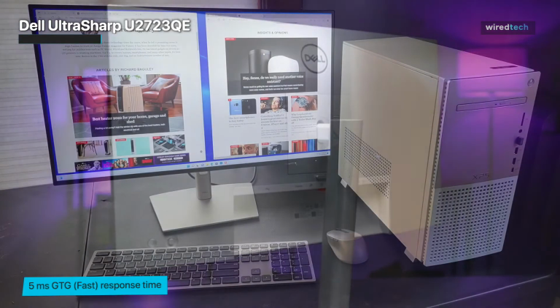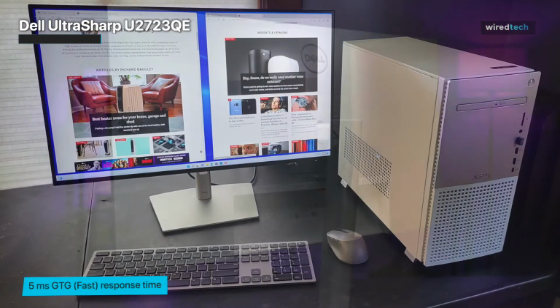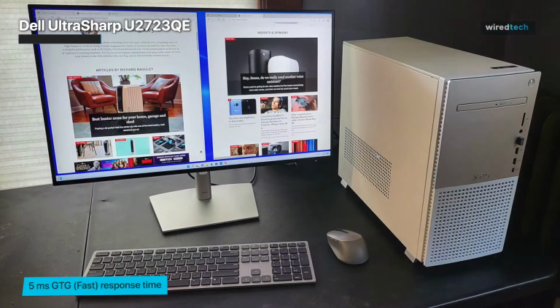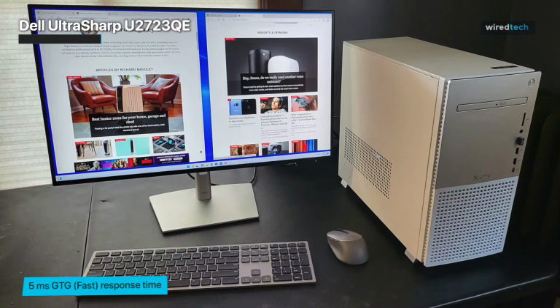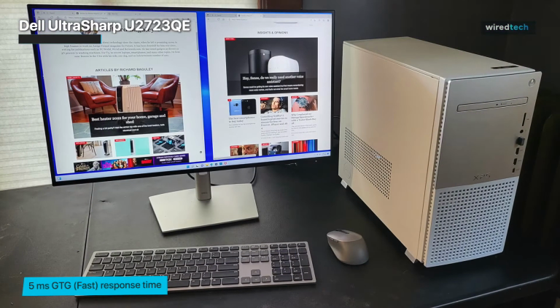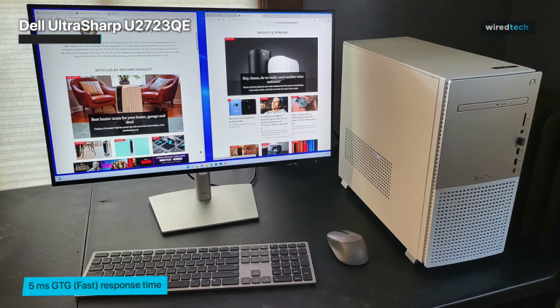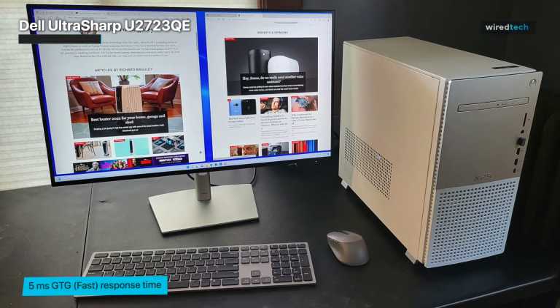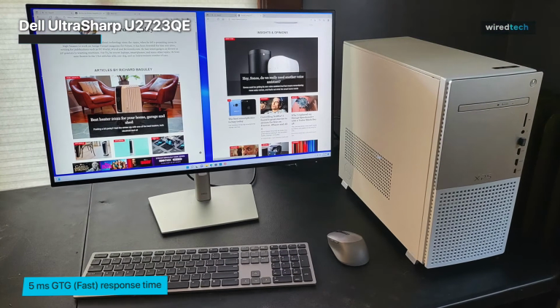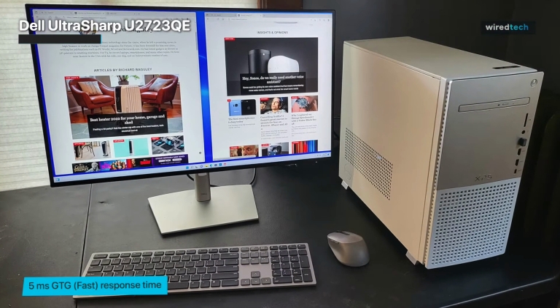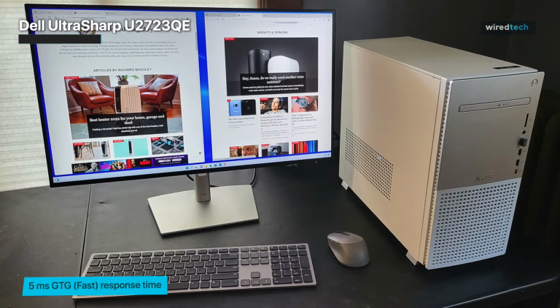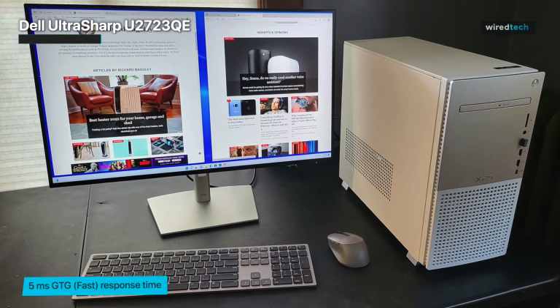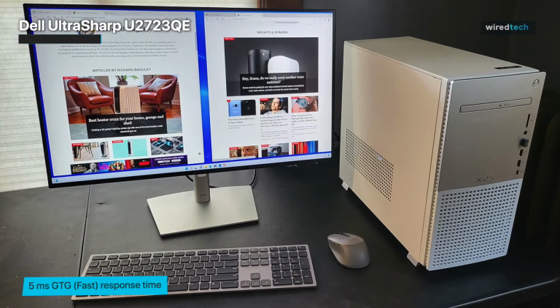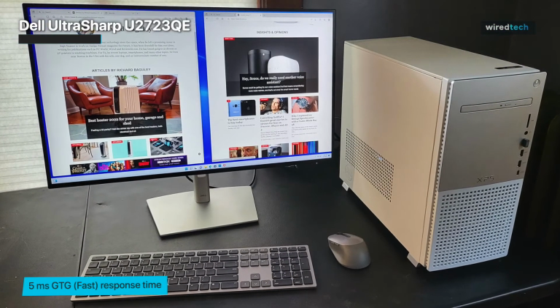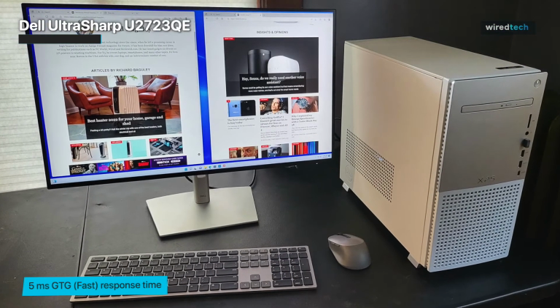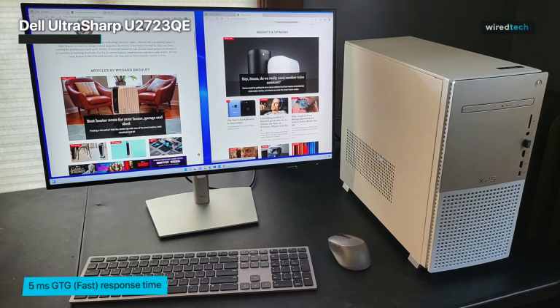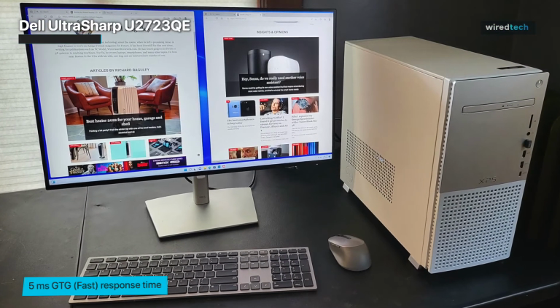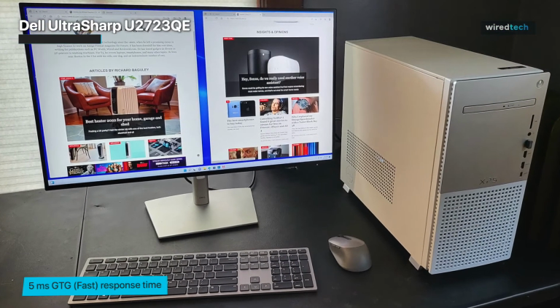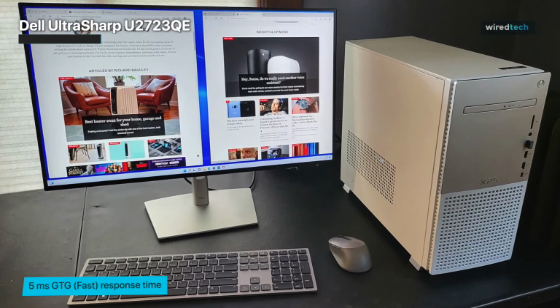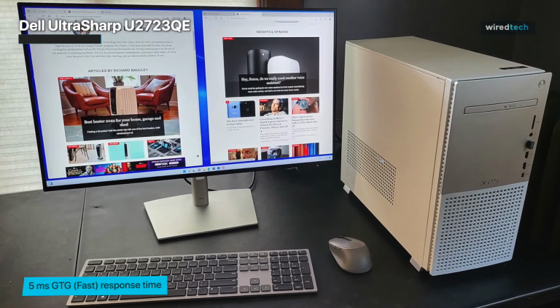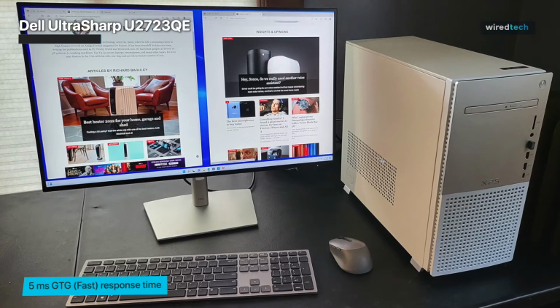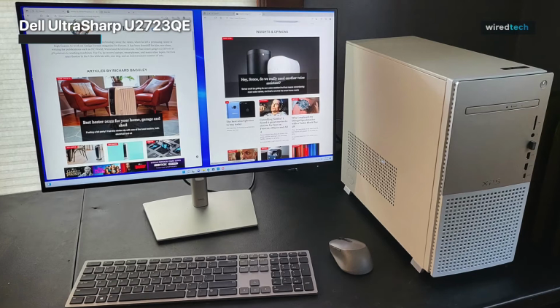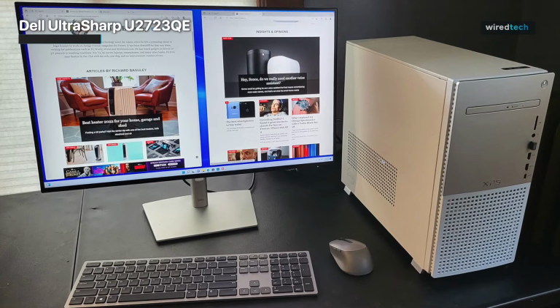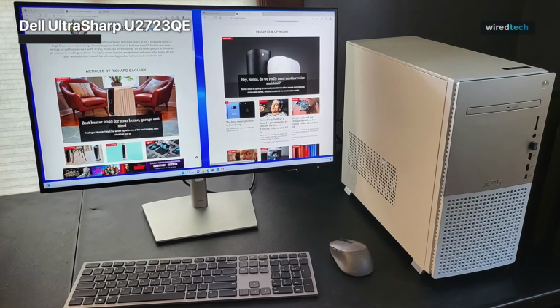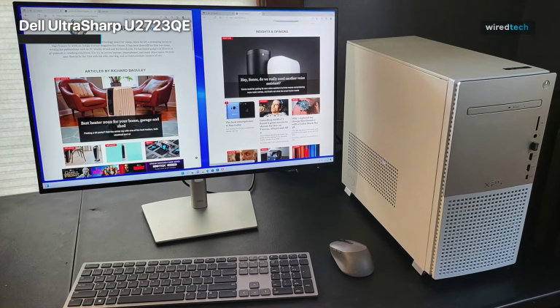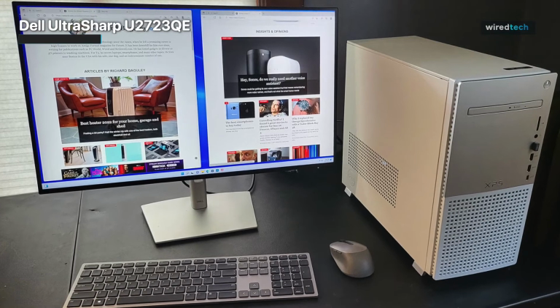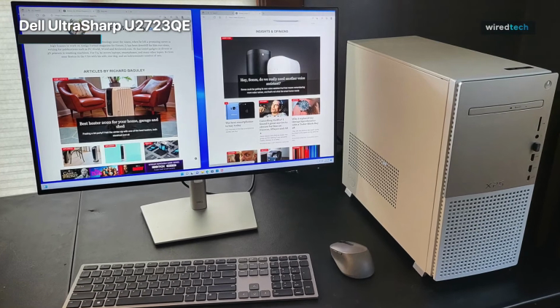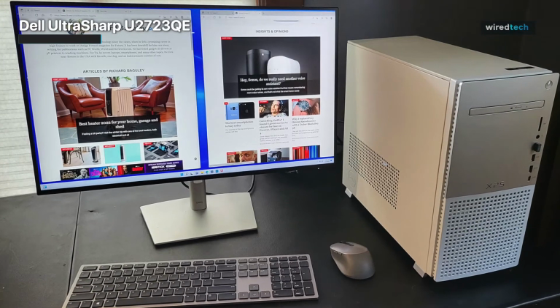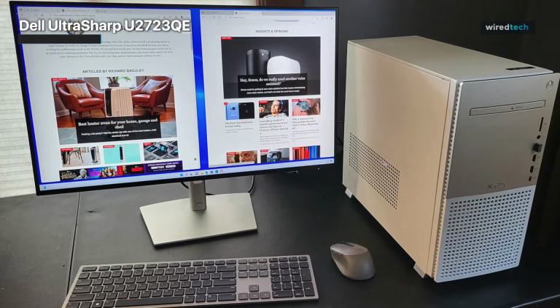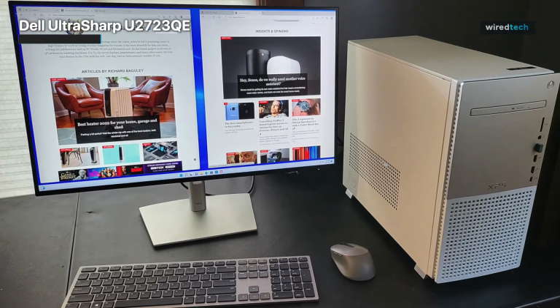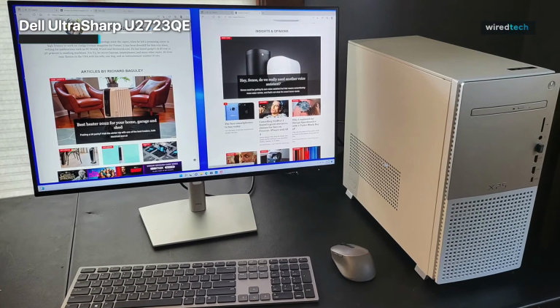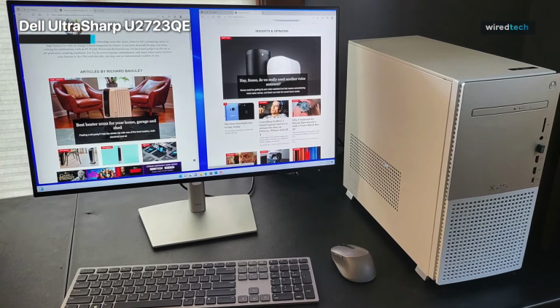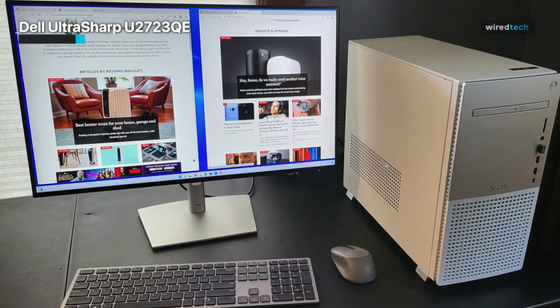If budget is a concern, the Dell U2723QE 4K monitor is the way to go.